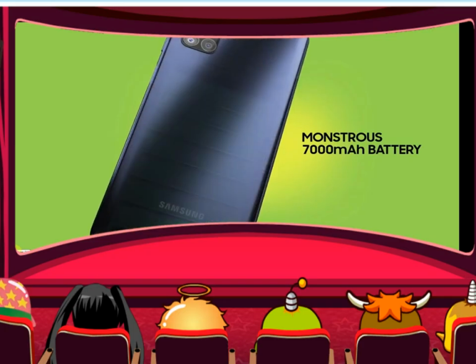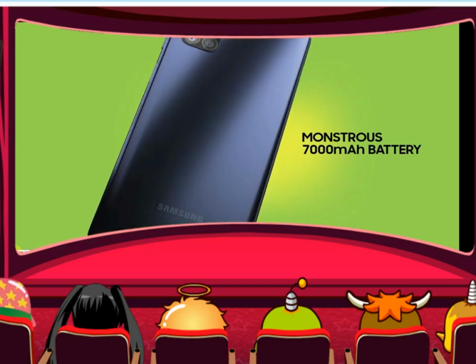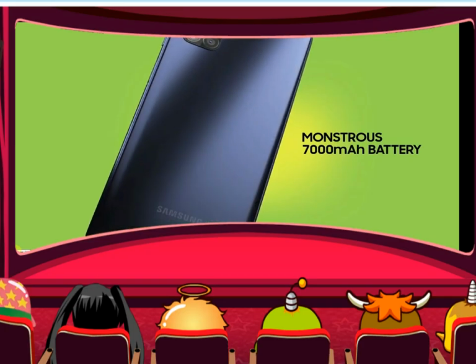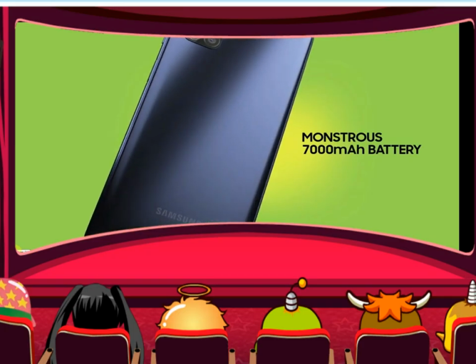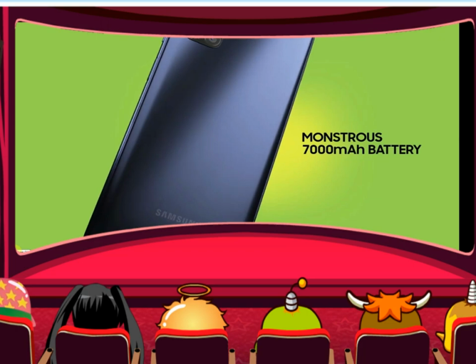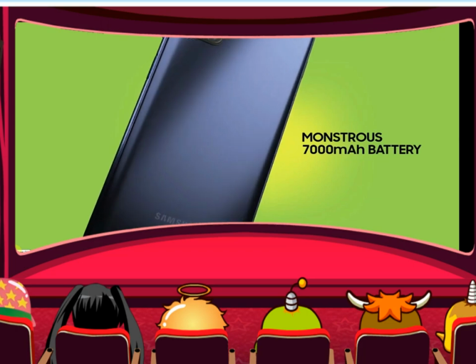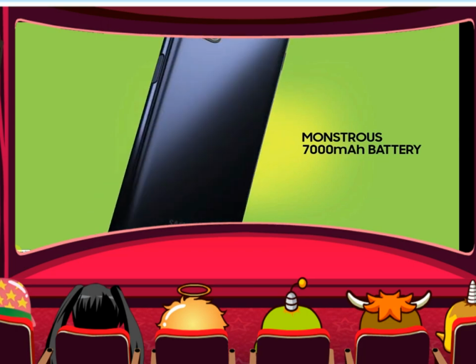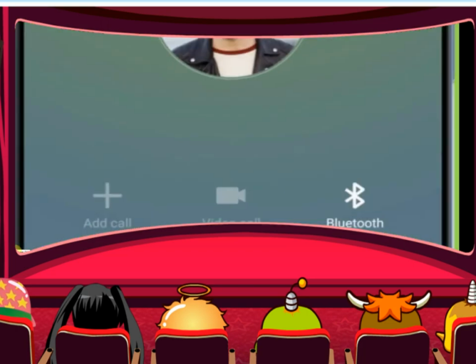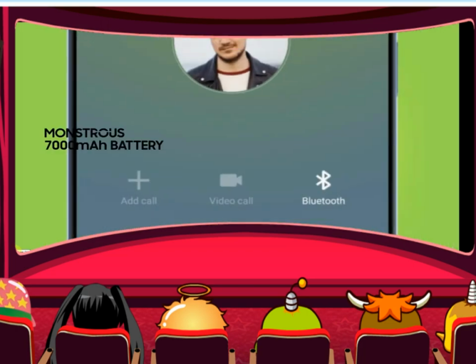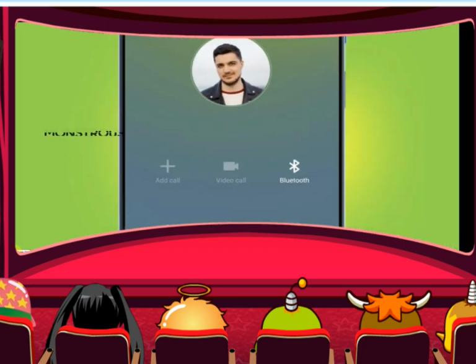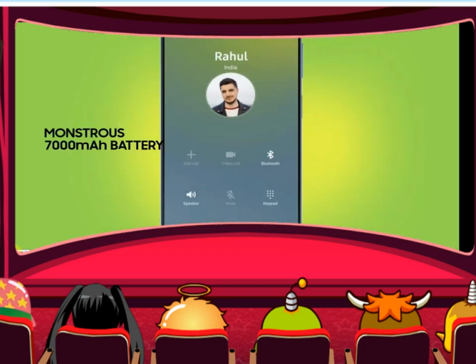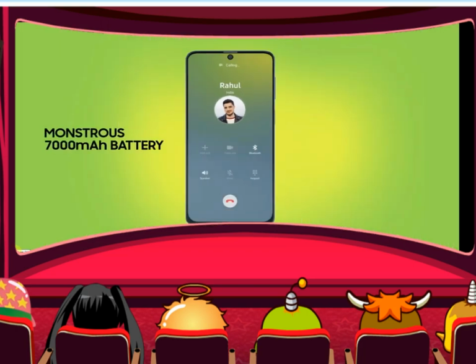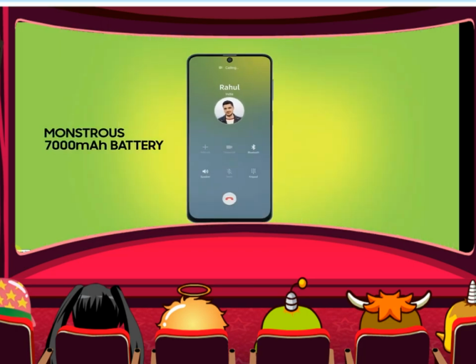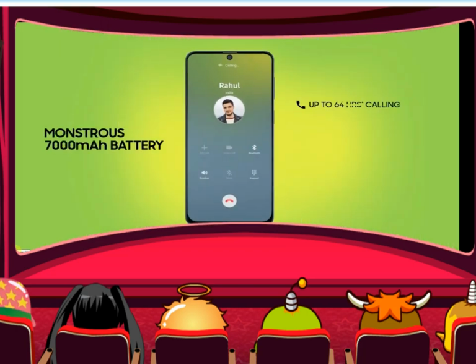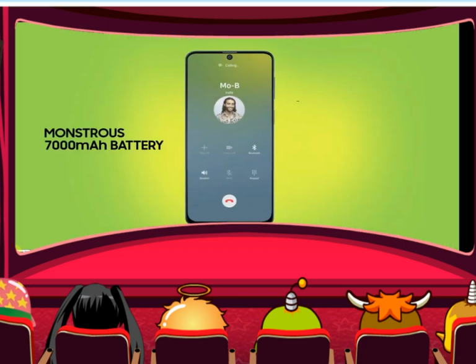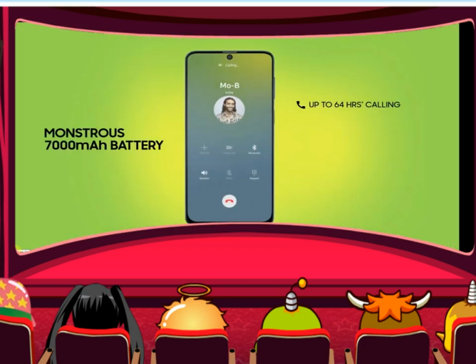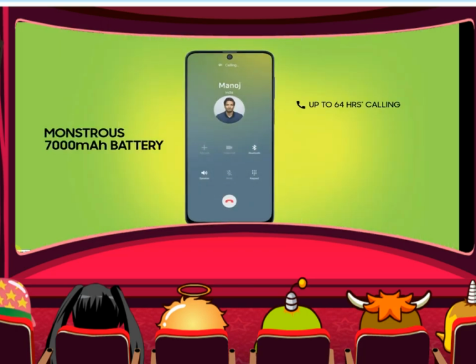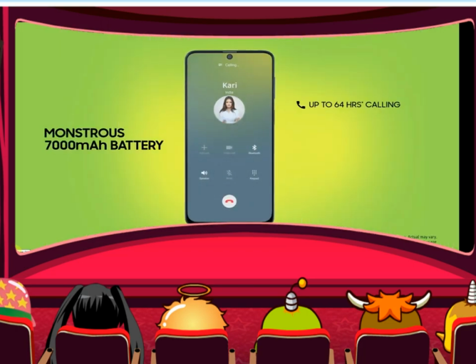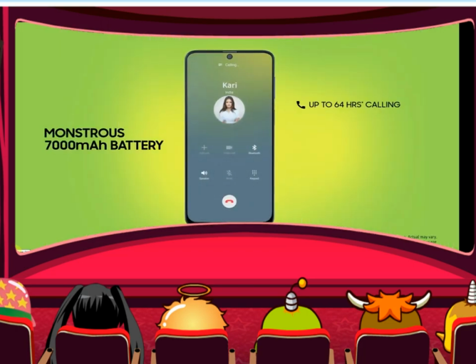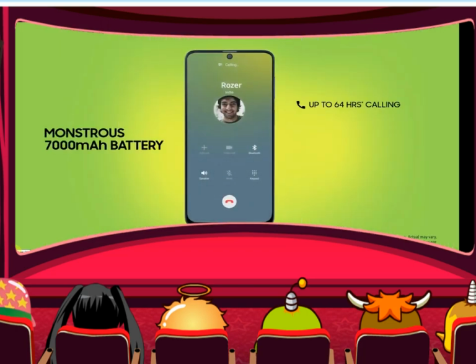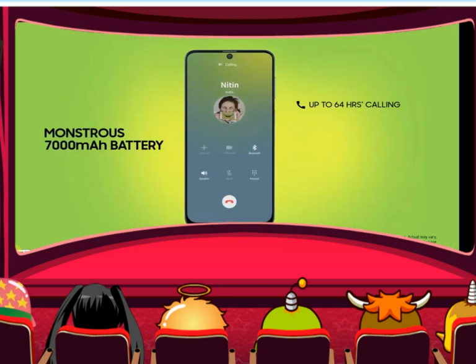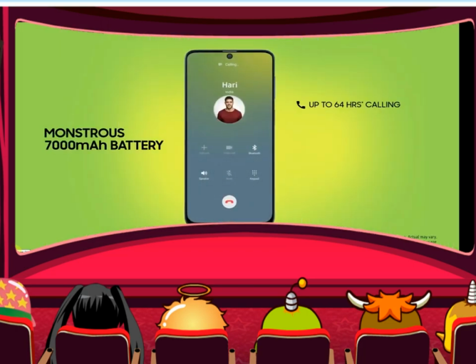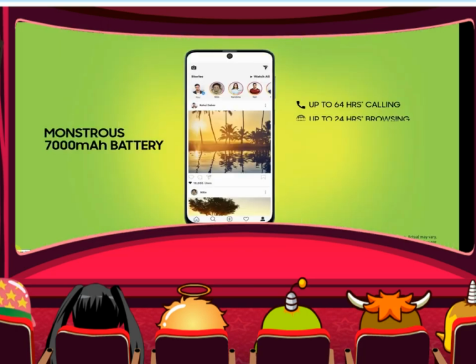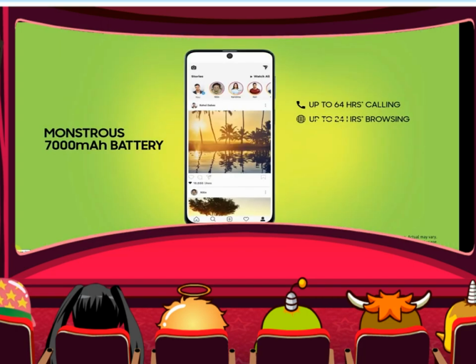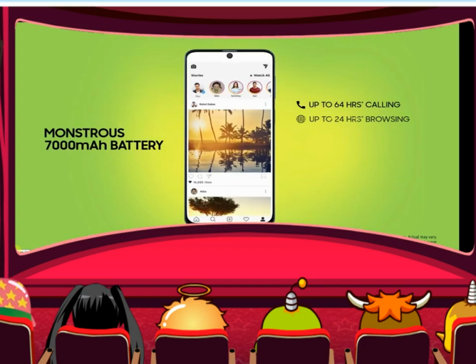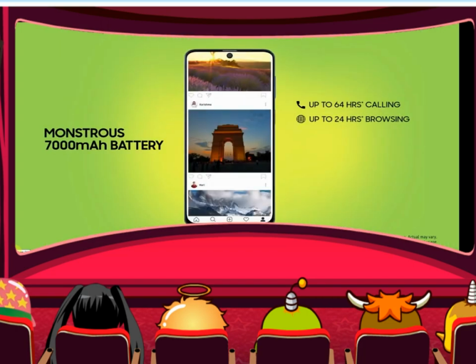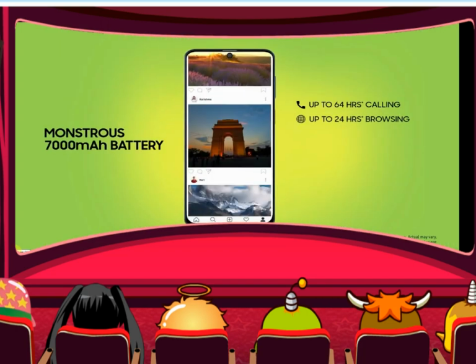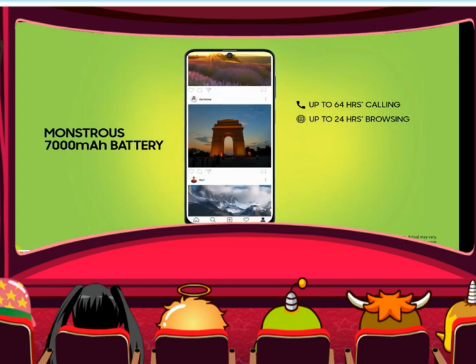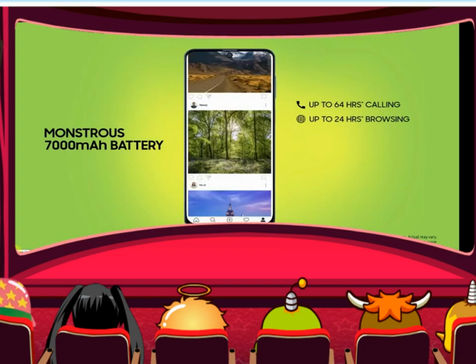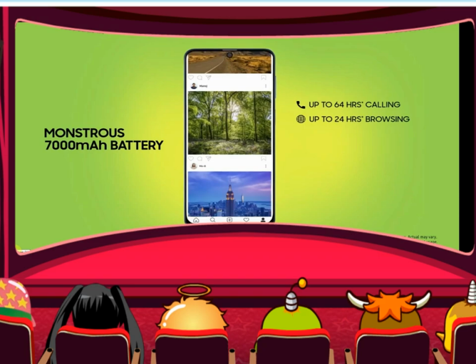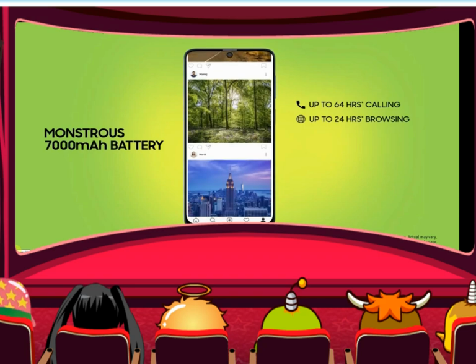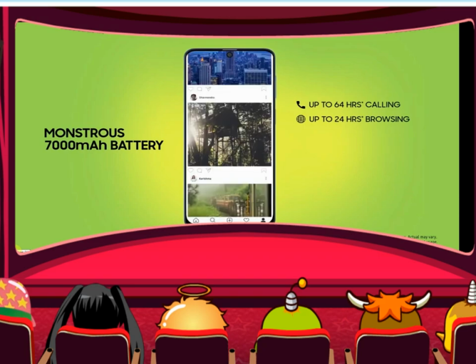Welcome back to Team Redom. It's me, your host Sonday Biljos. I'm going to show you the features of the Samsung Galaxy M51.